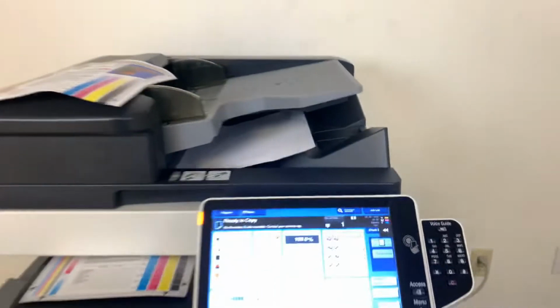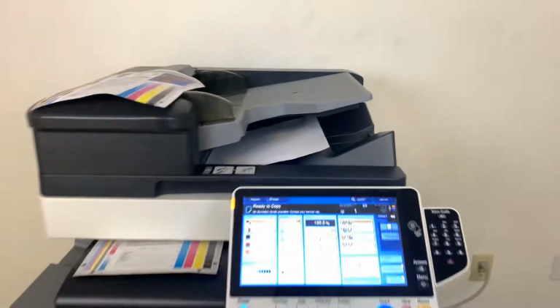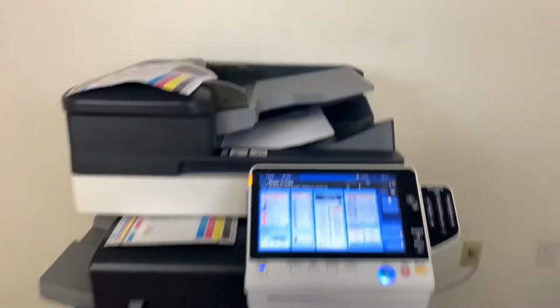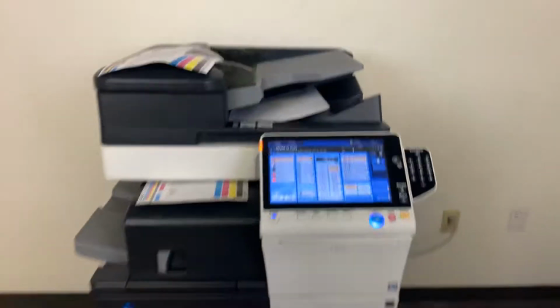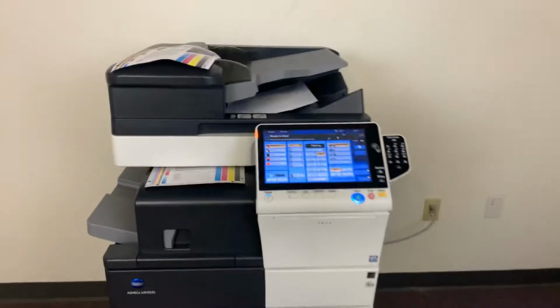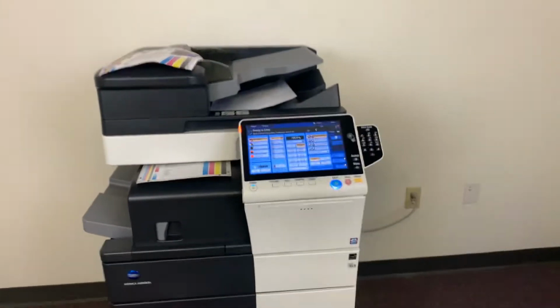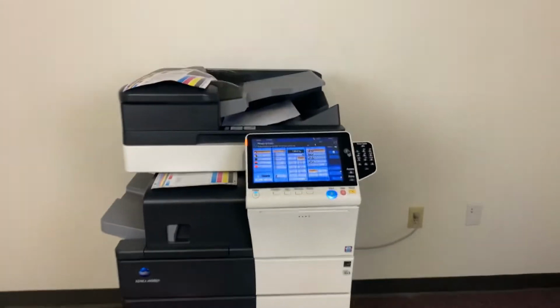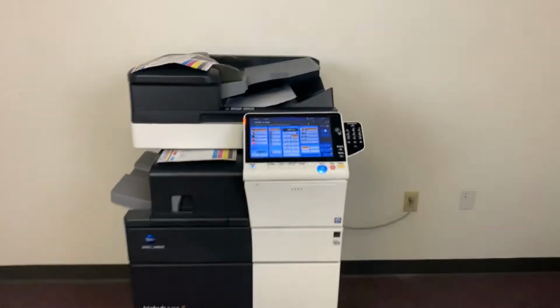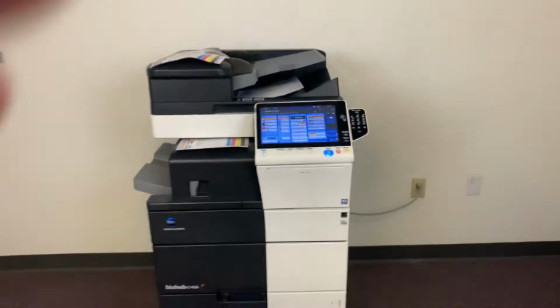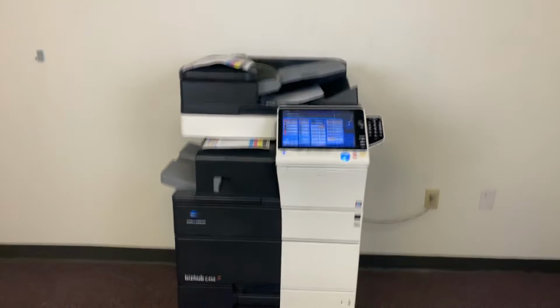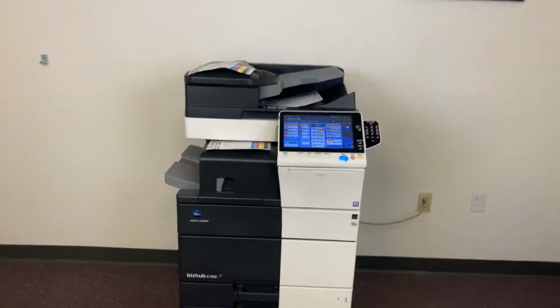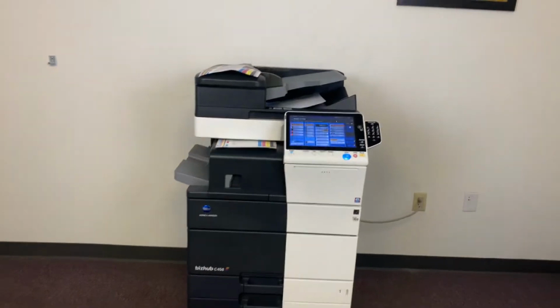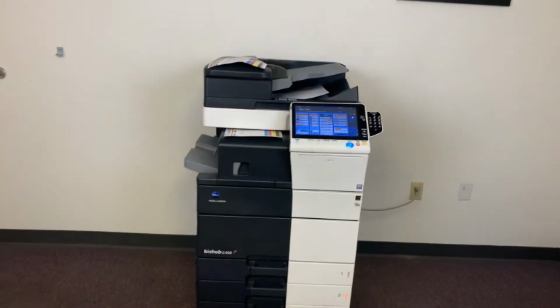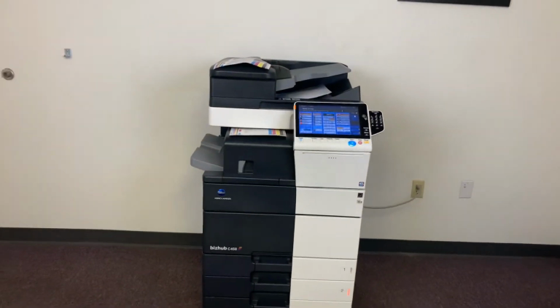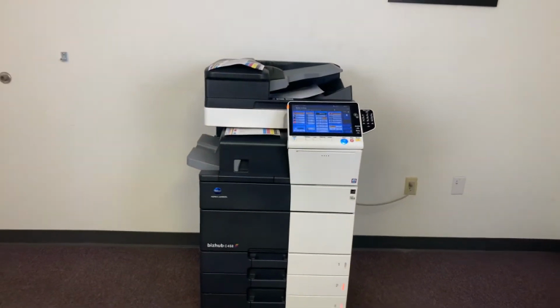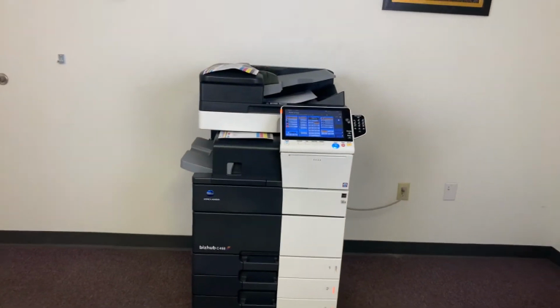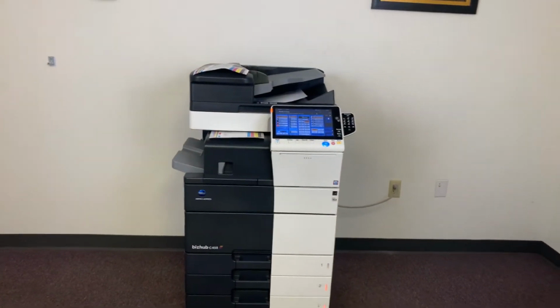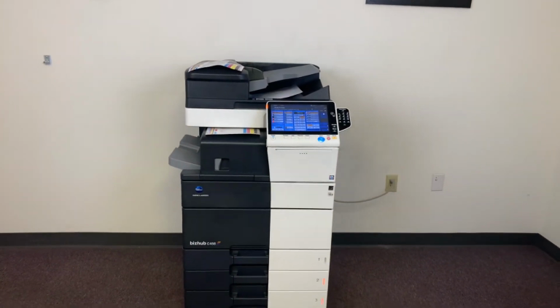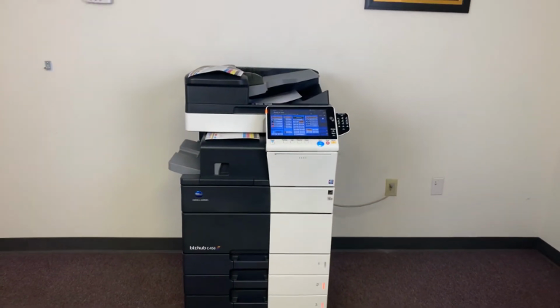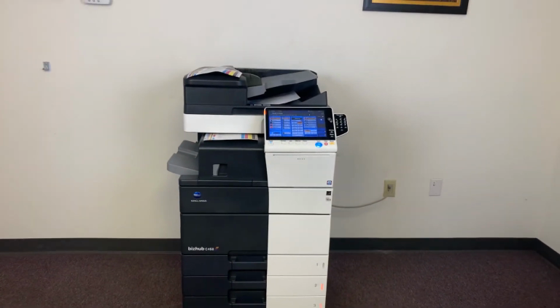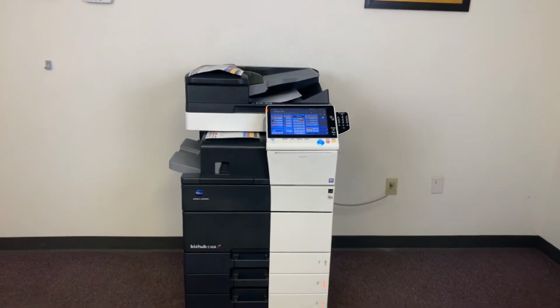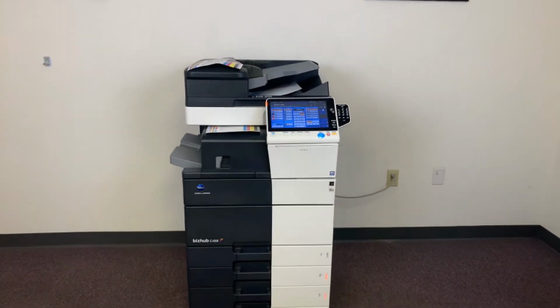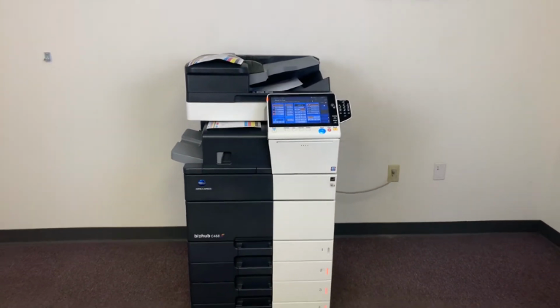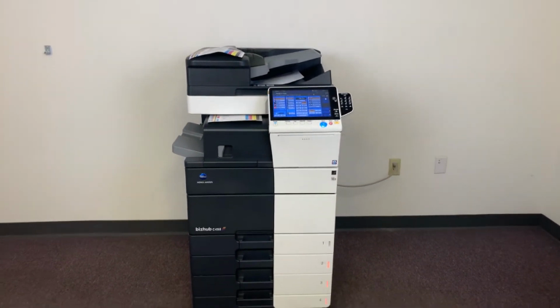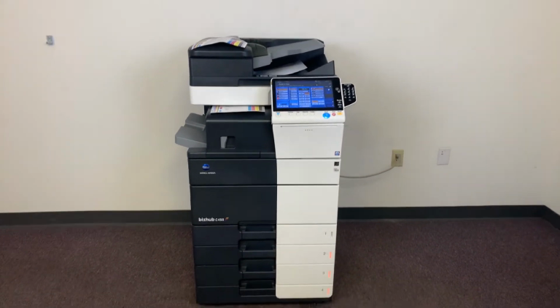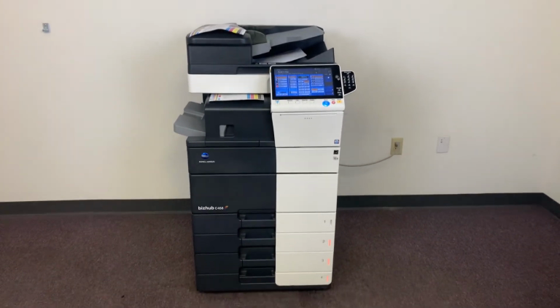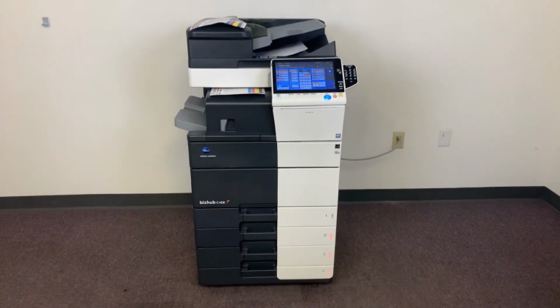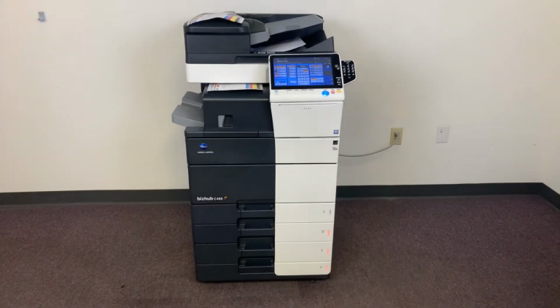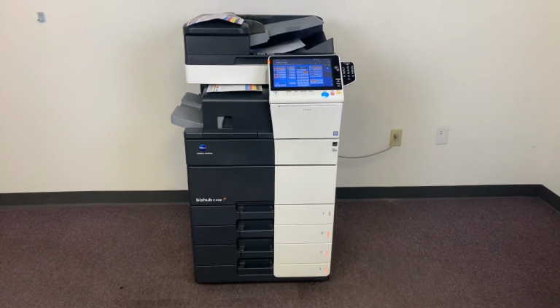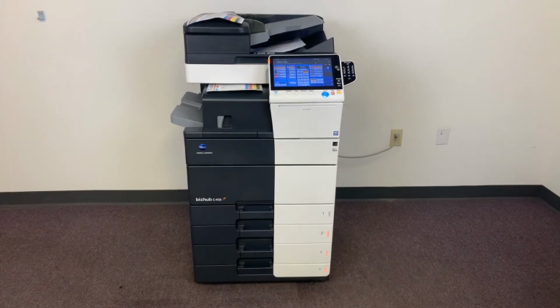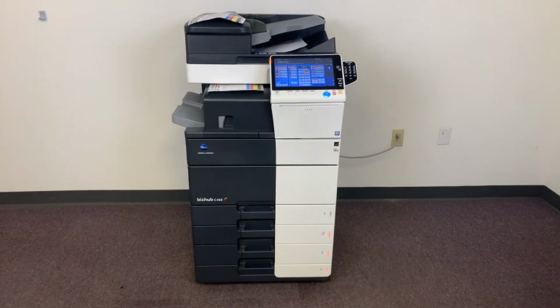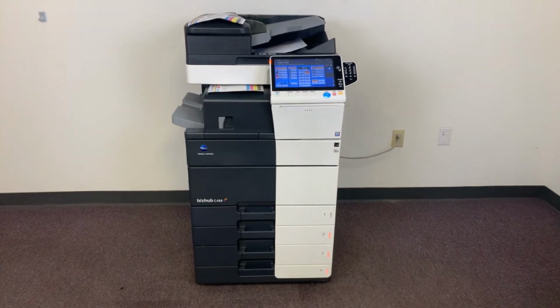This machine comes to us with only 37,000 total color copies and 32,000 total black and white.